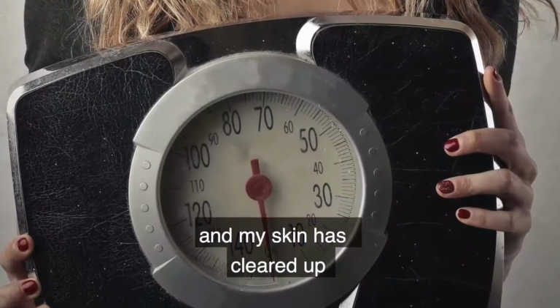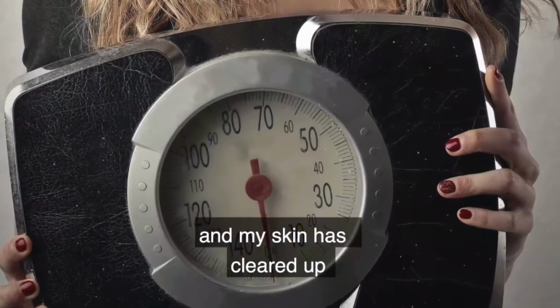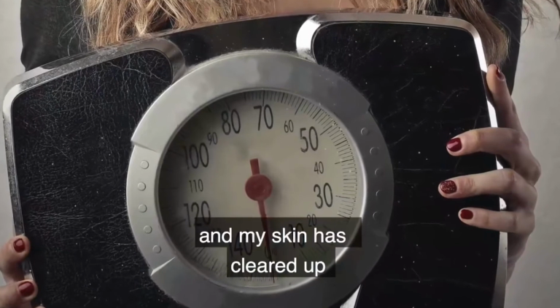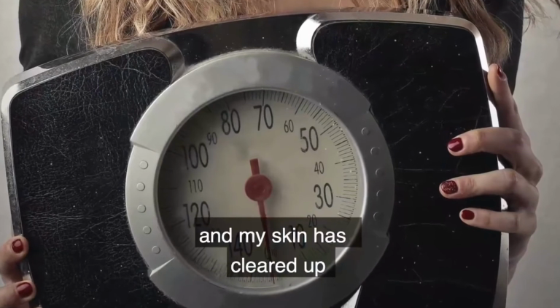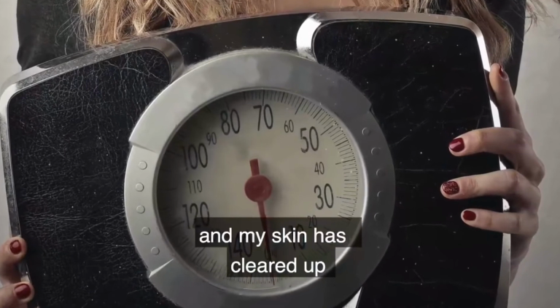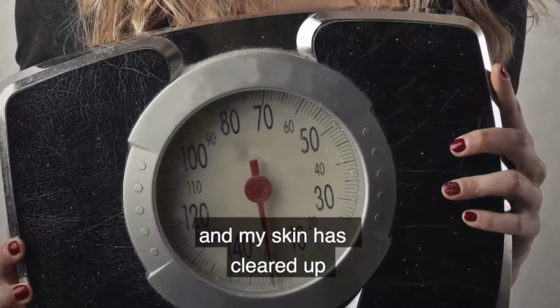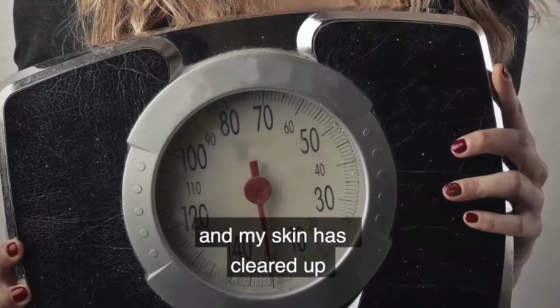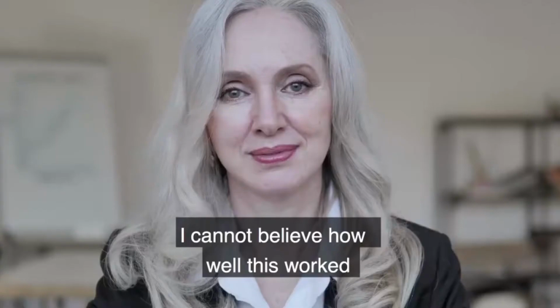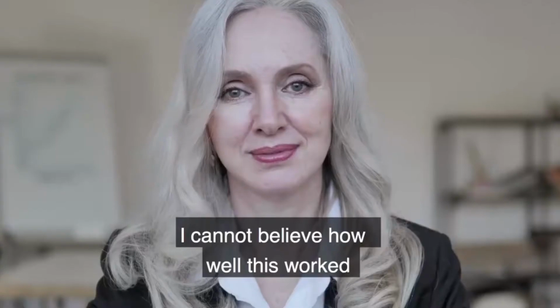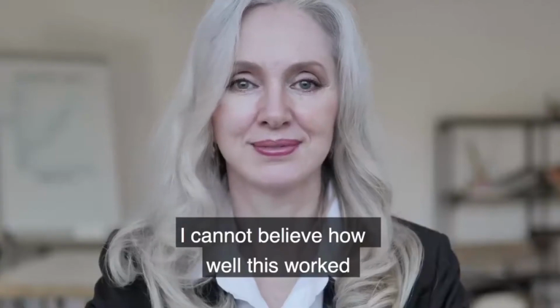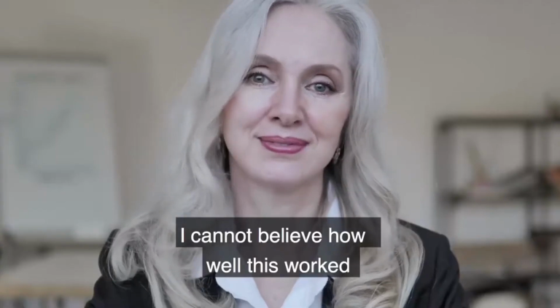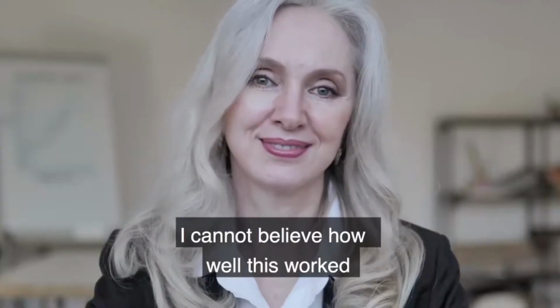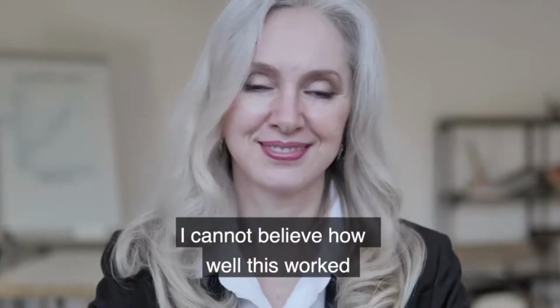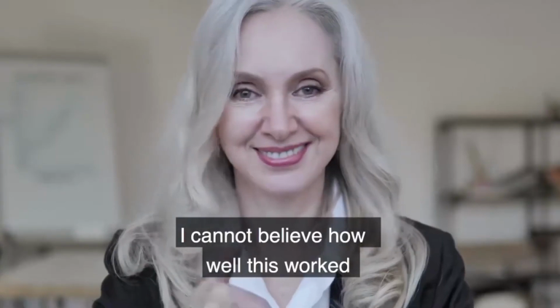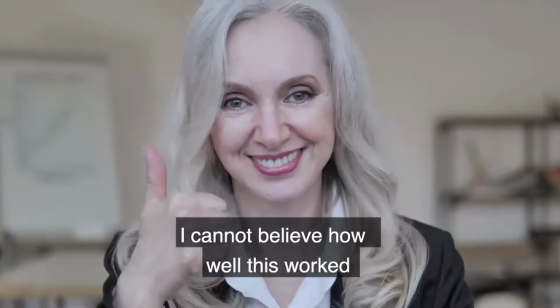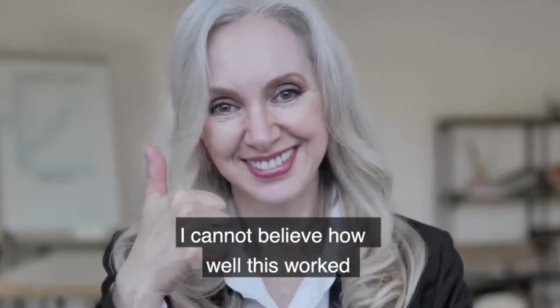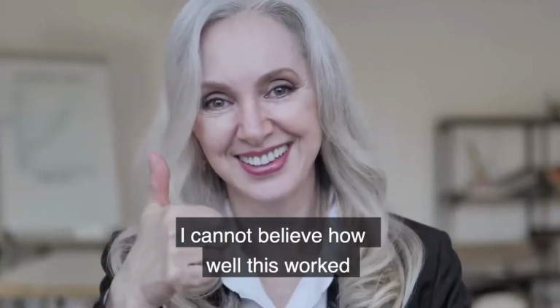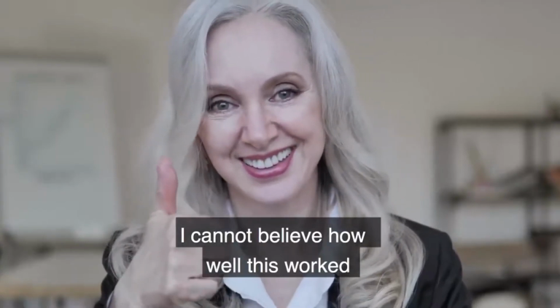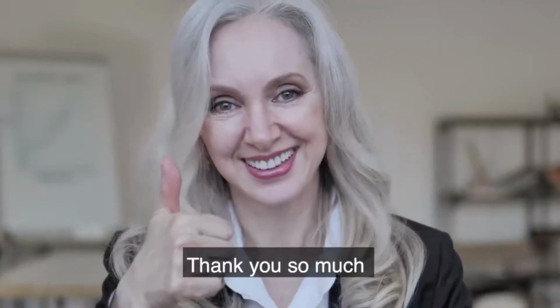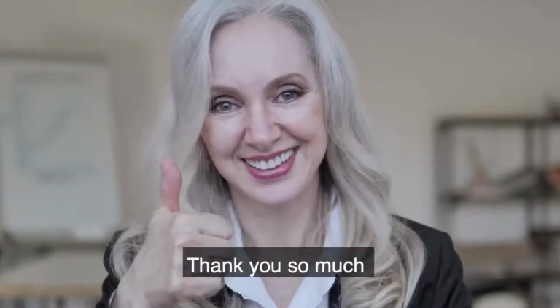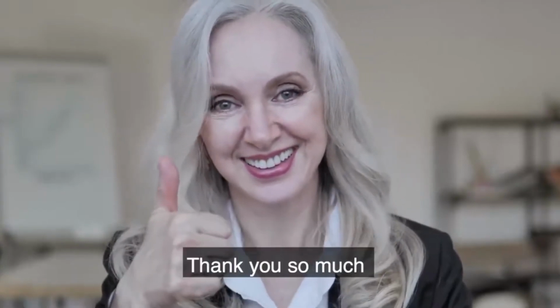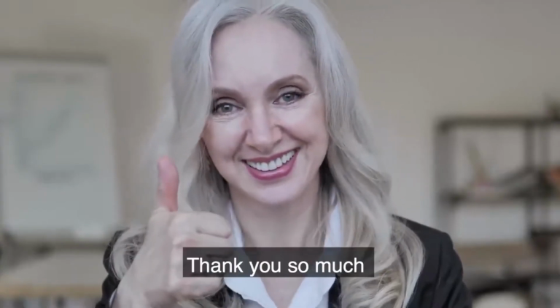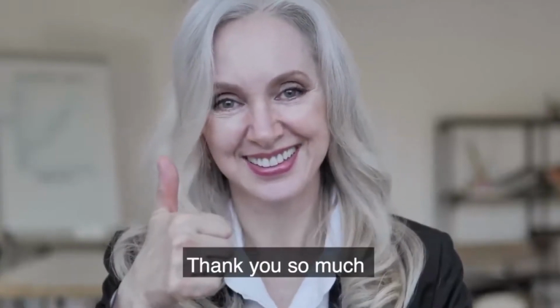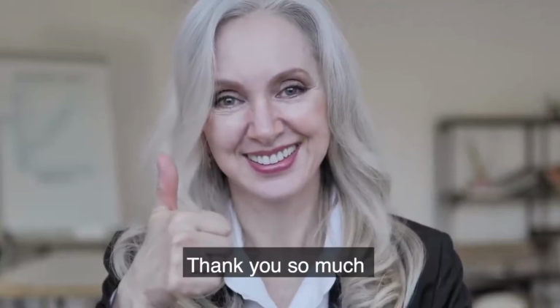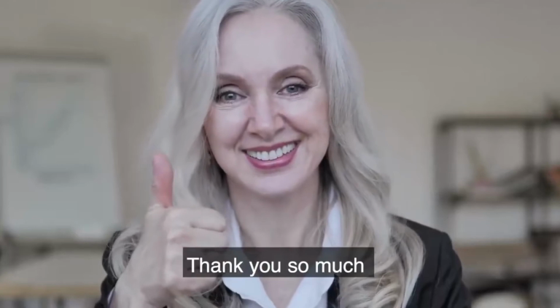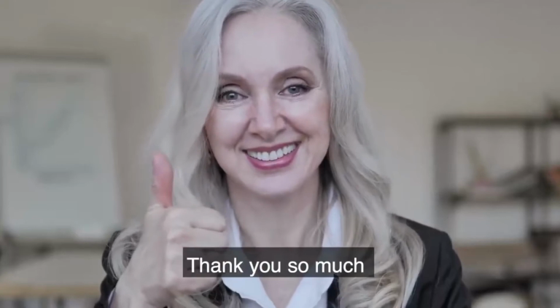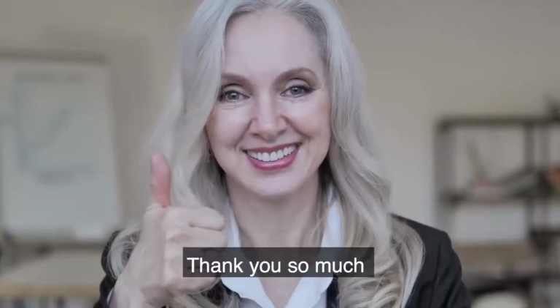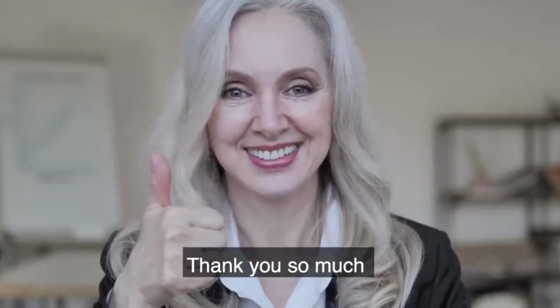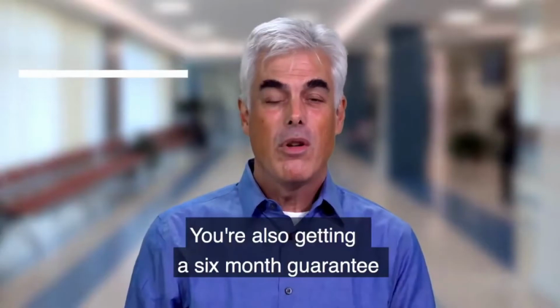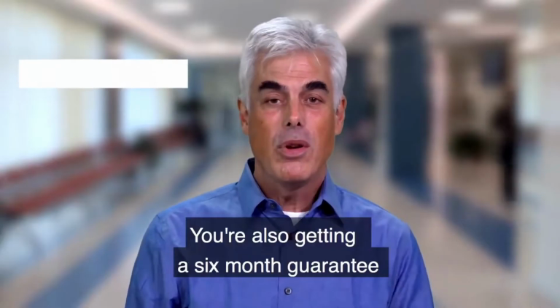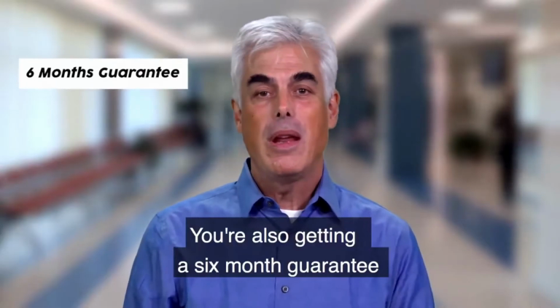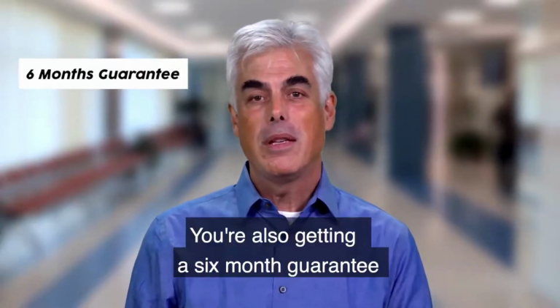My skin has cleared up. I cannot believe how well this worked. Thank you so much.